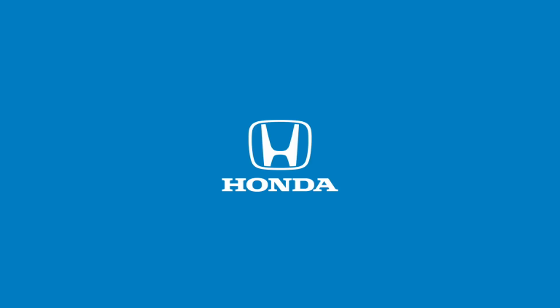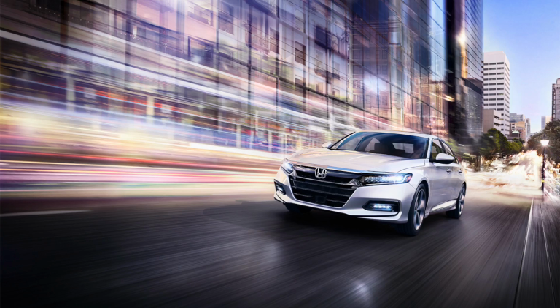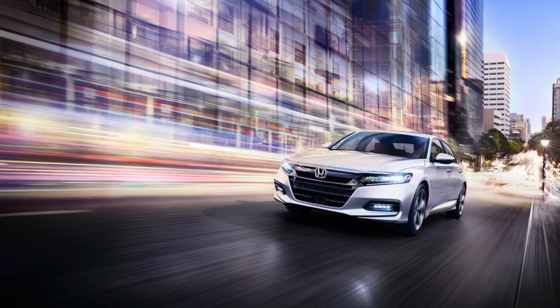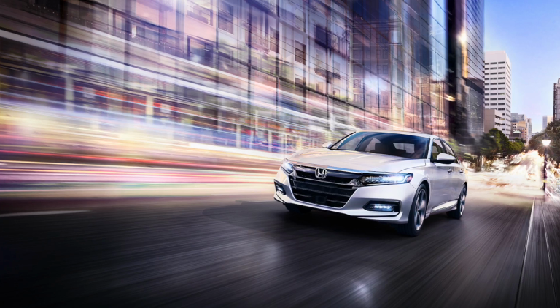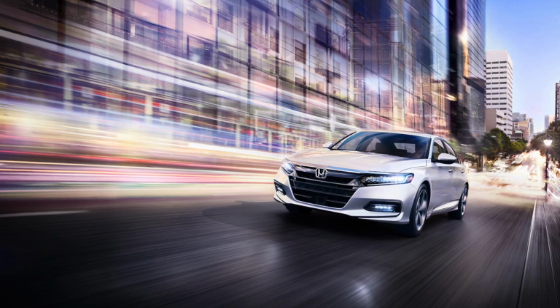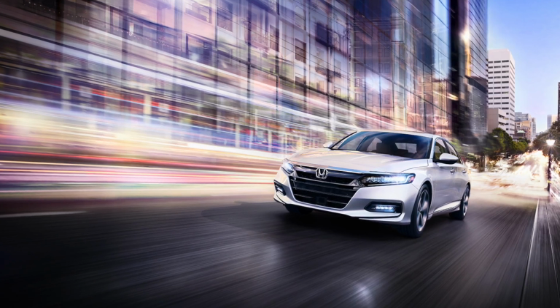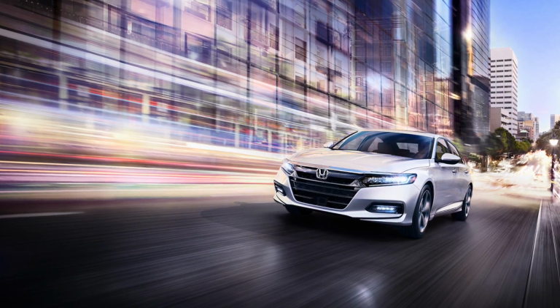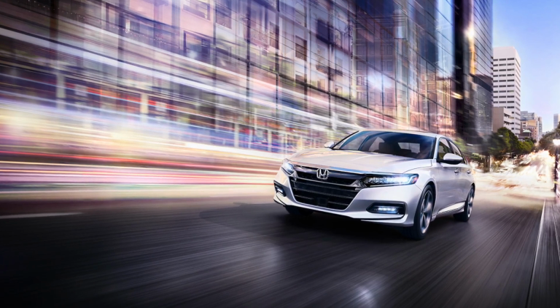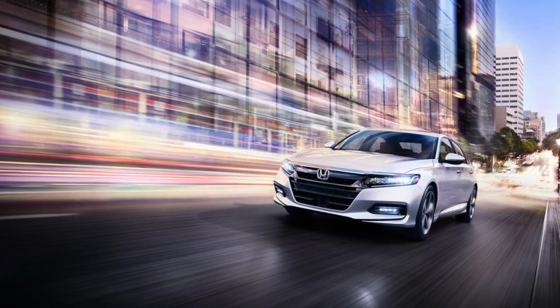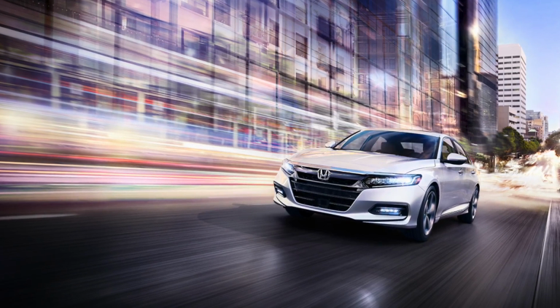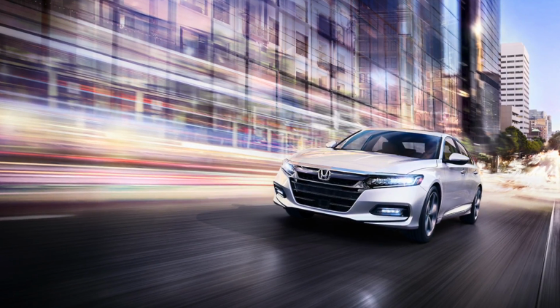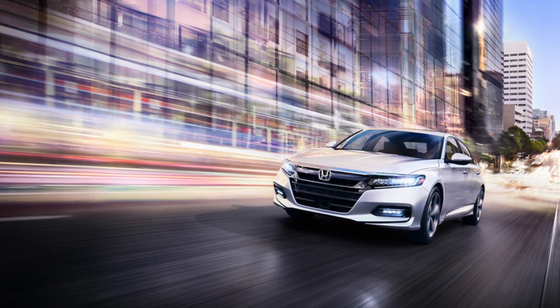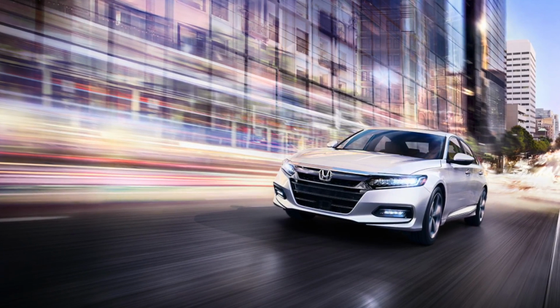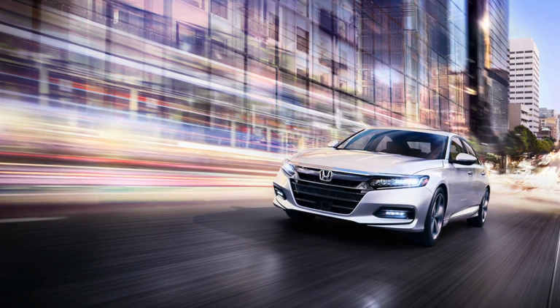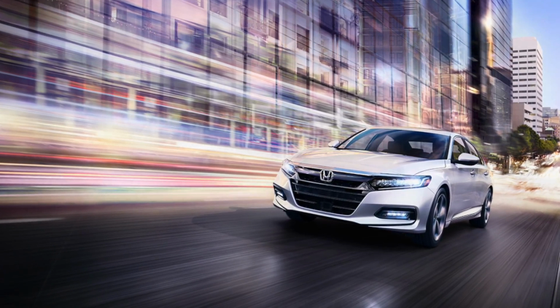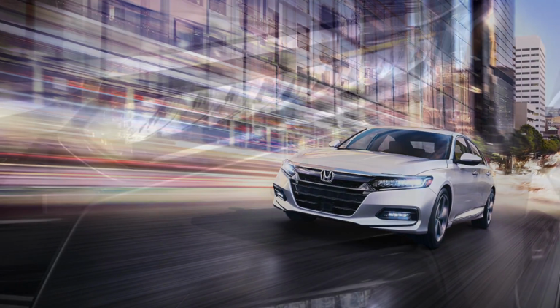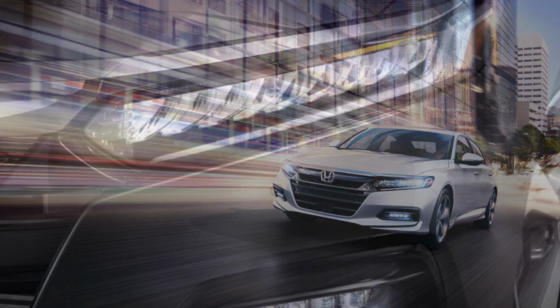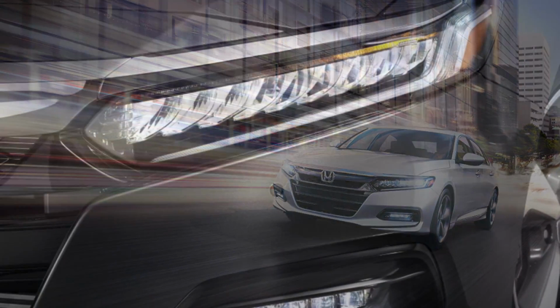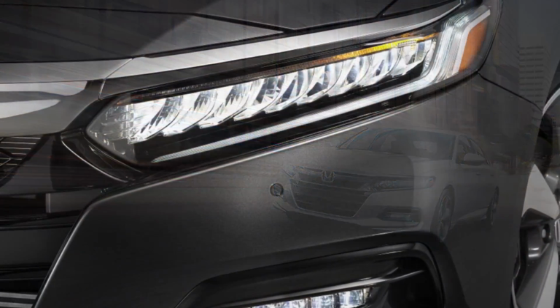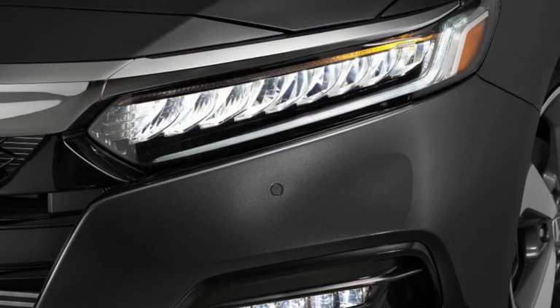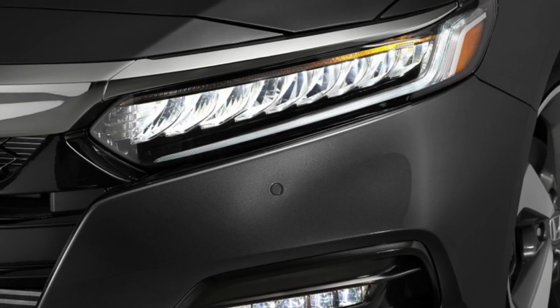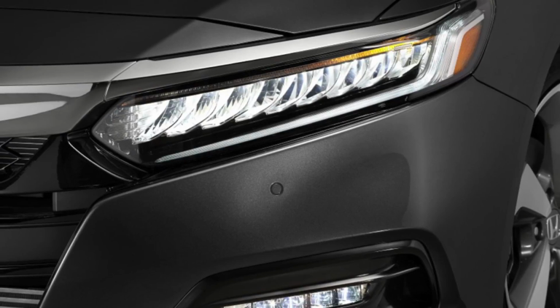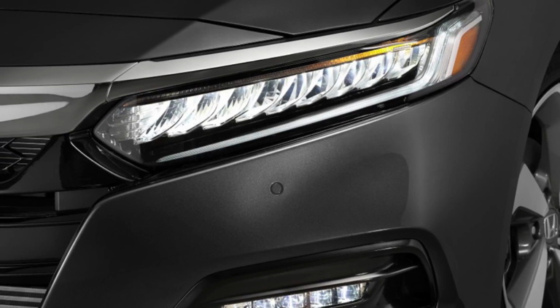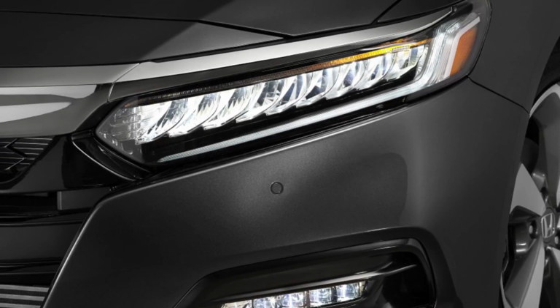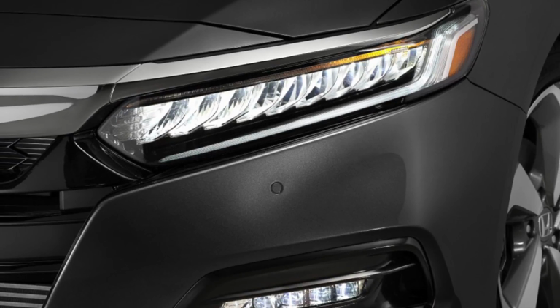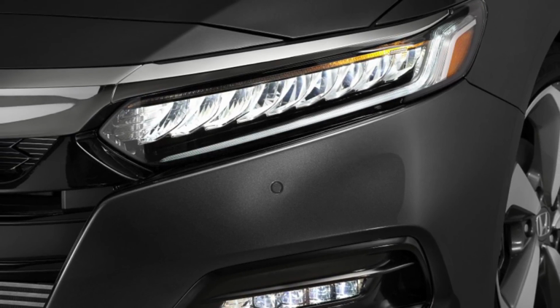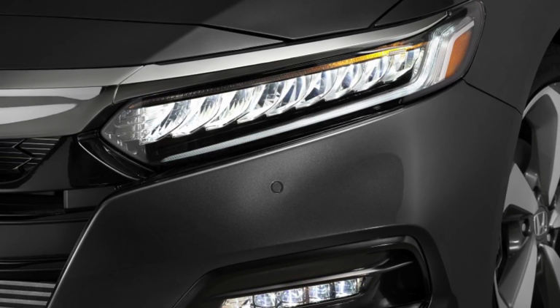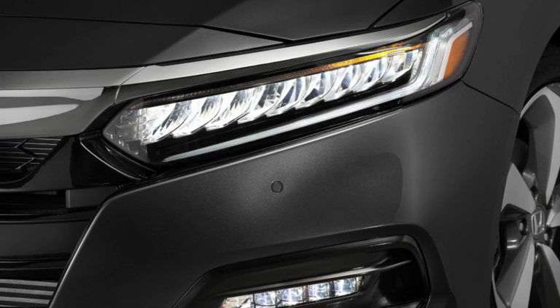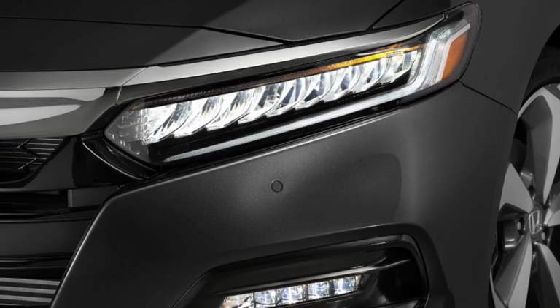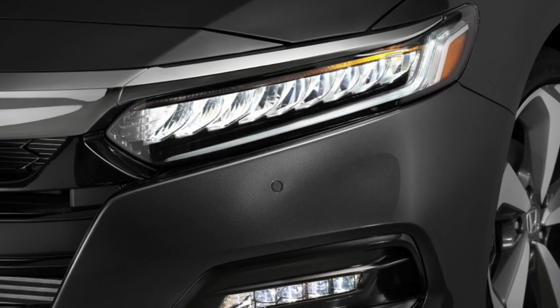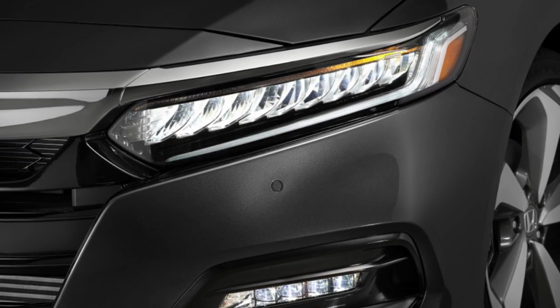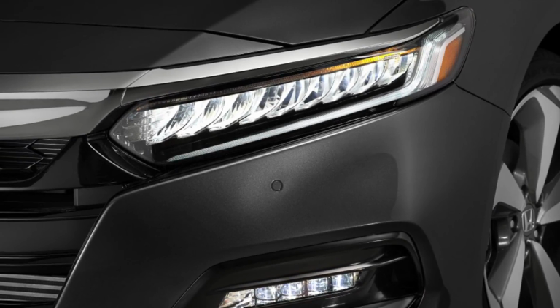The 2018 Honda Accord is in its 10th generation, building upon its award-winning design. What makes this iconic vehicle so popular?